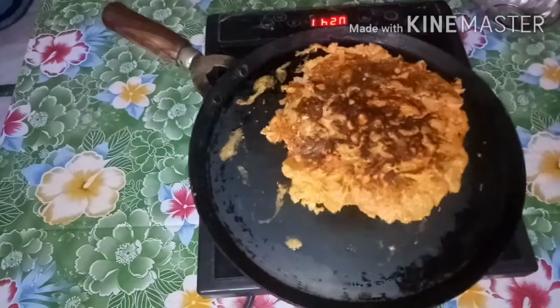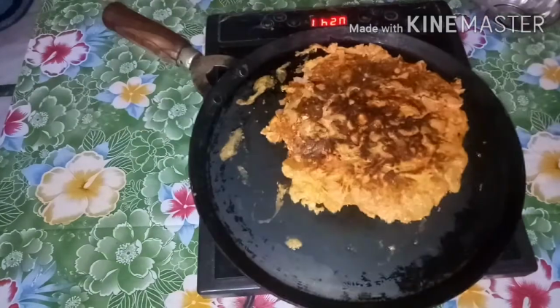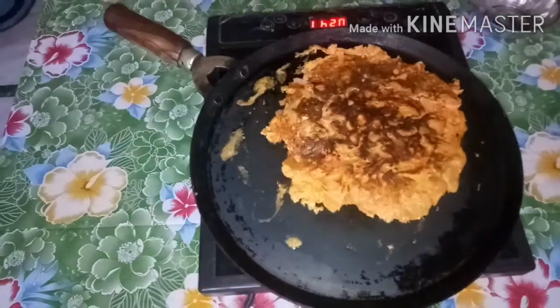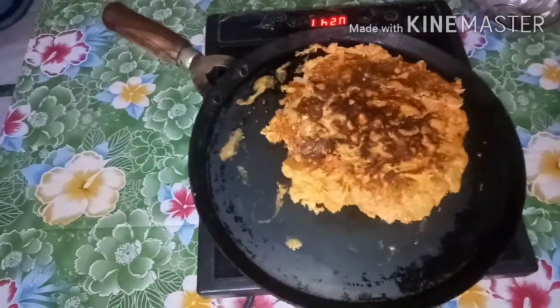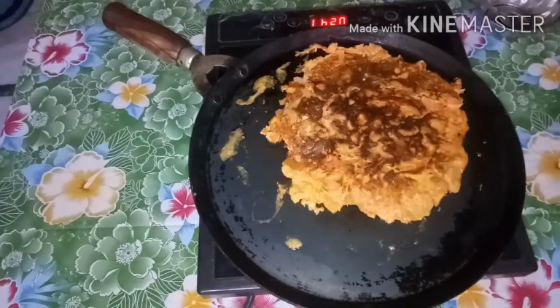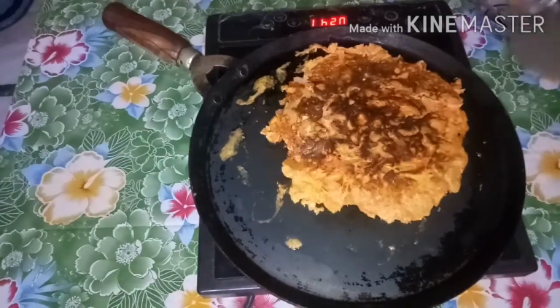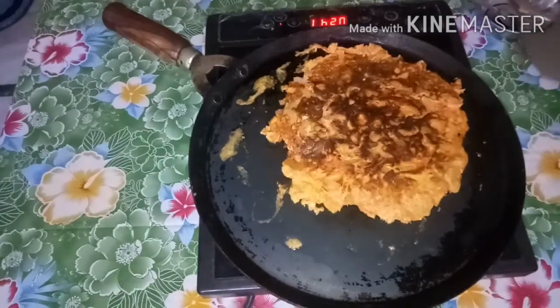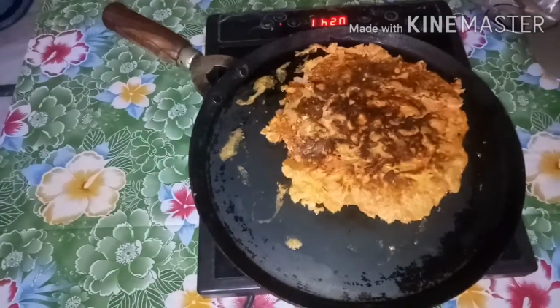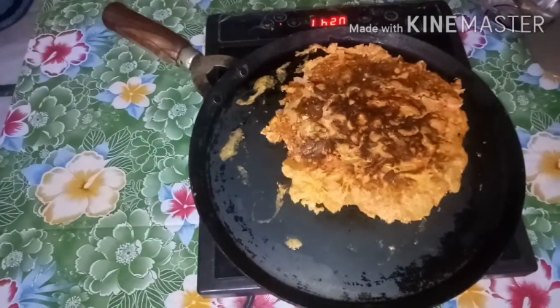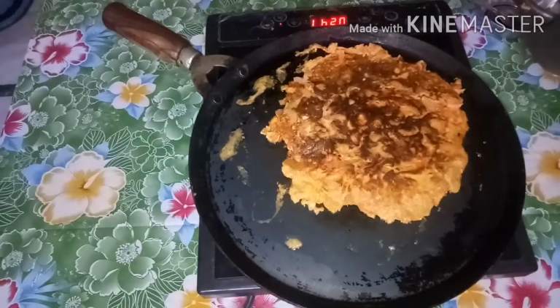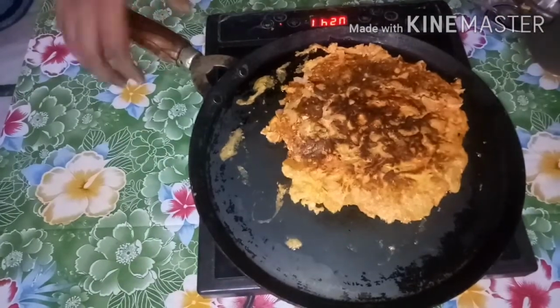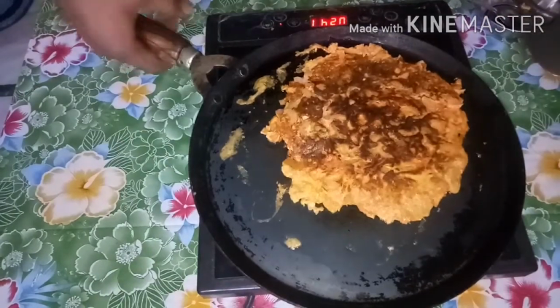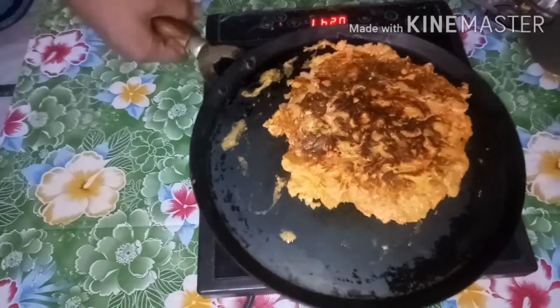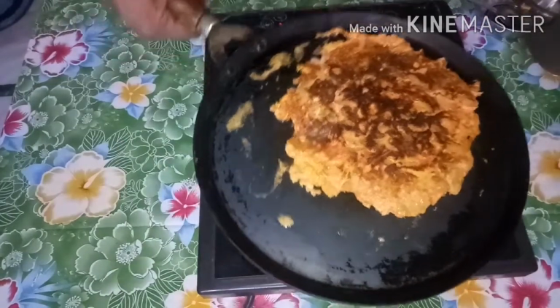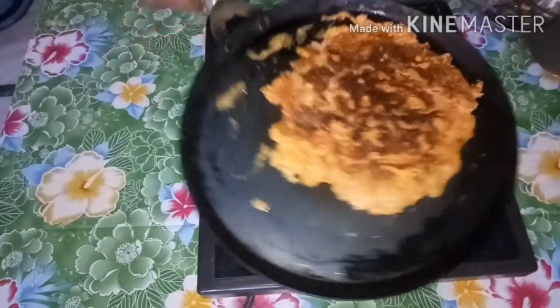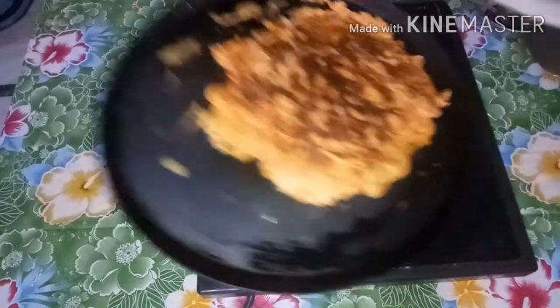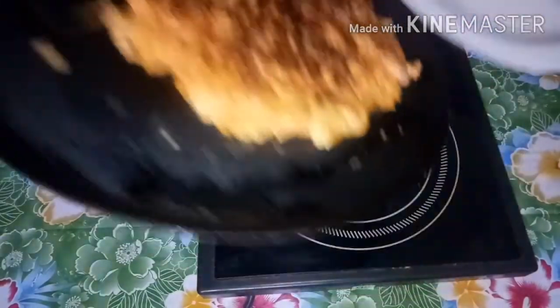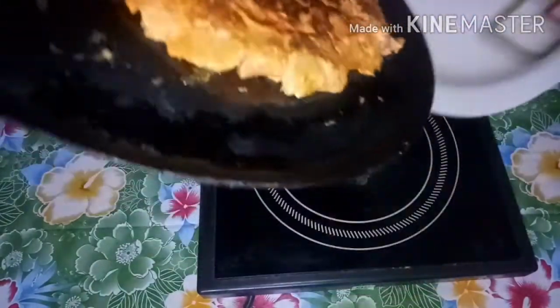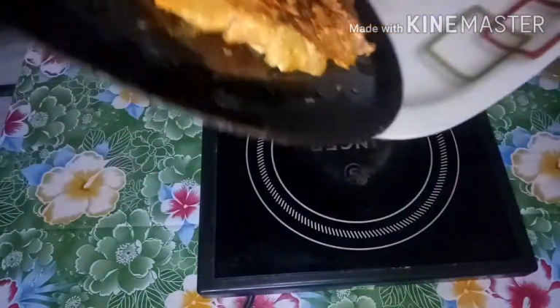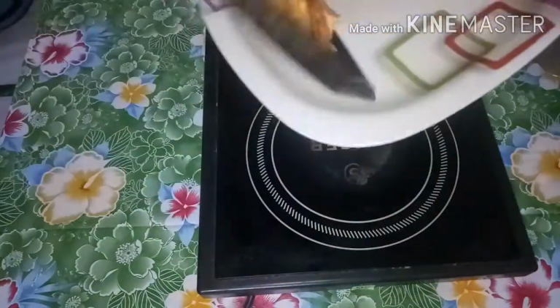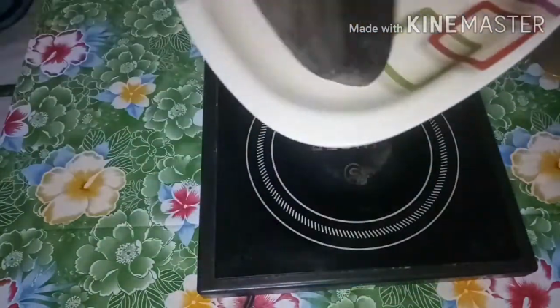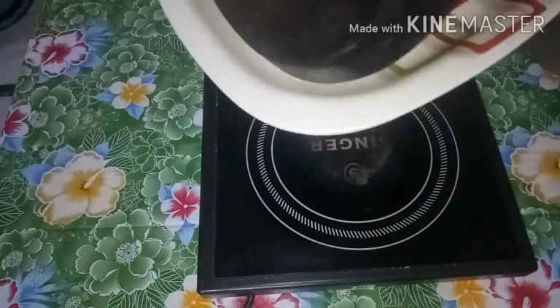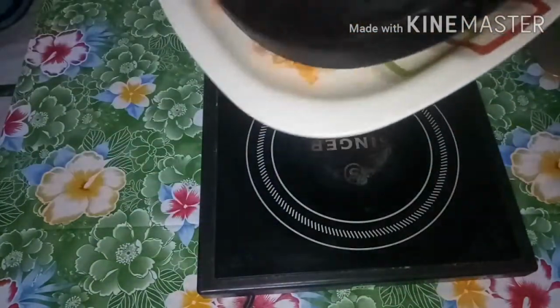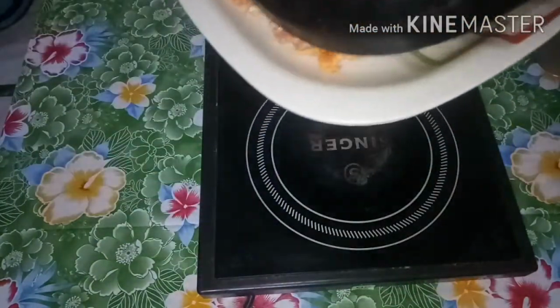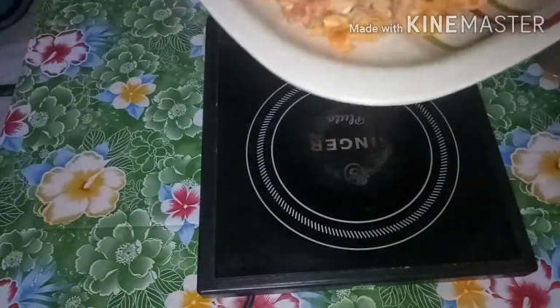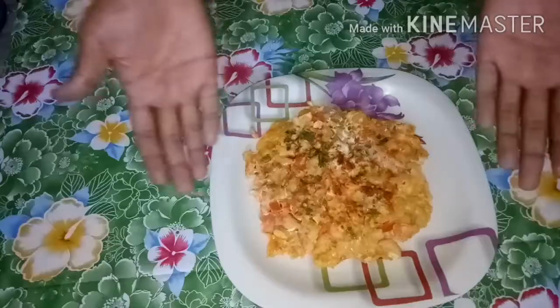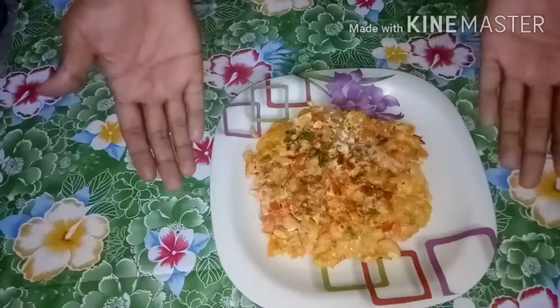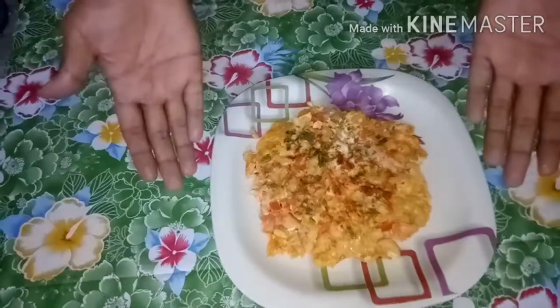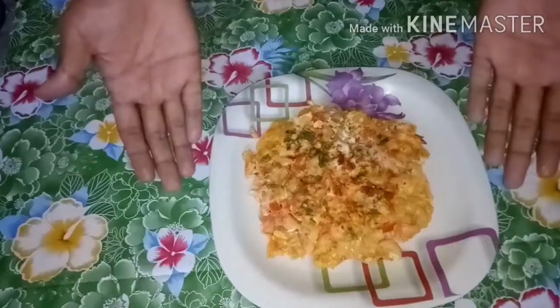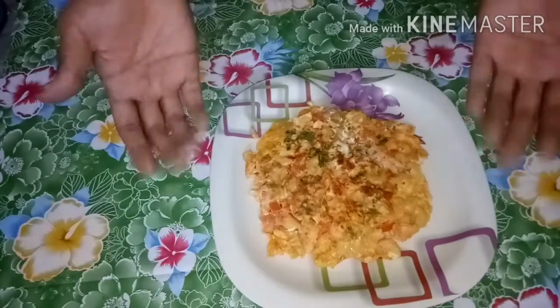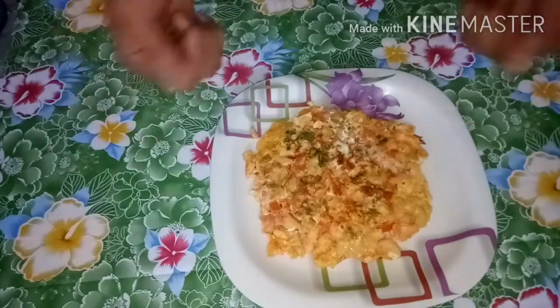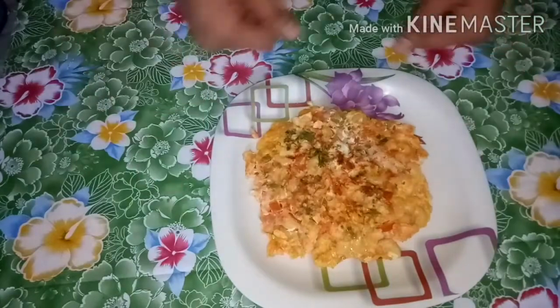To plate the dish, lay out the omelette and enjoy the taste of the Pasta Omelette.